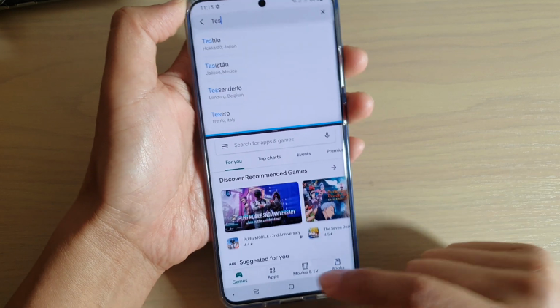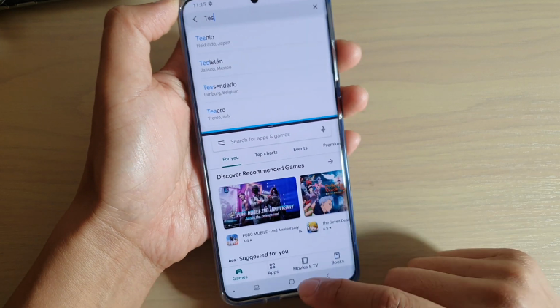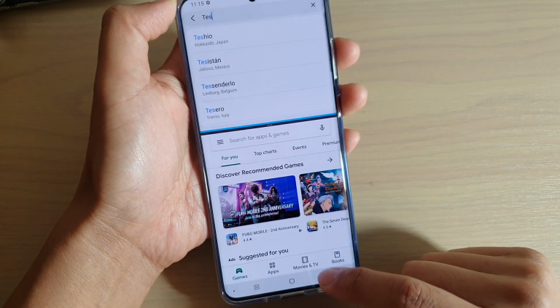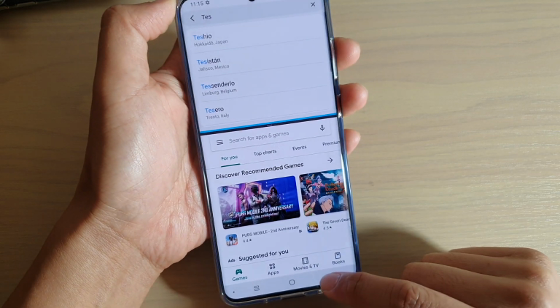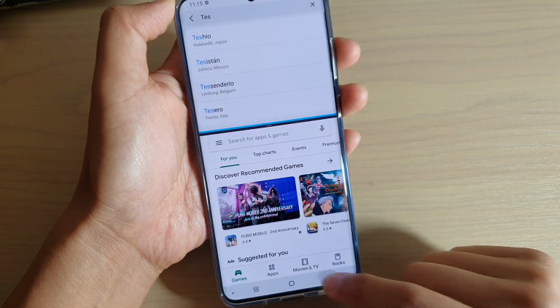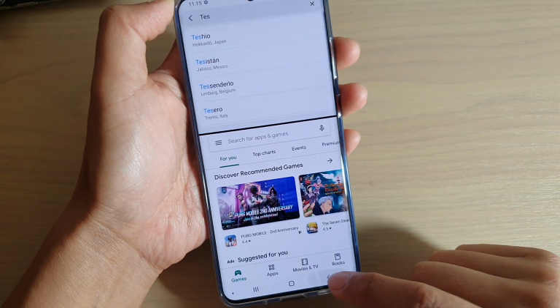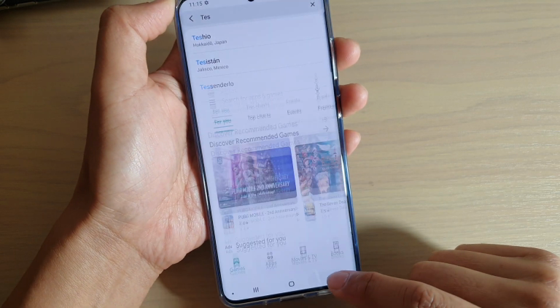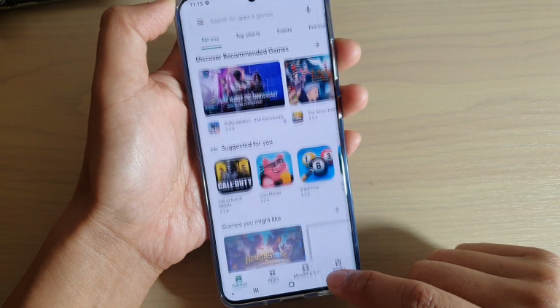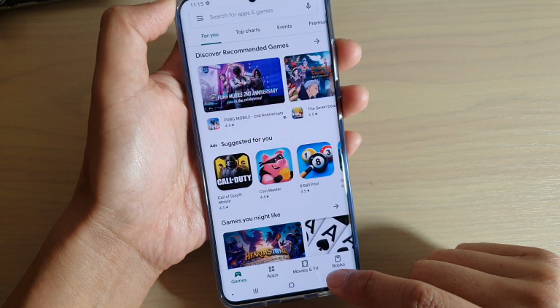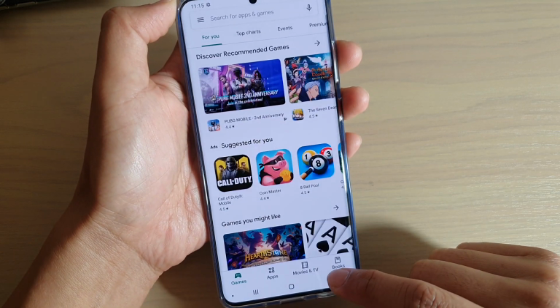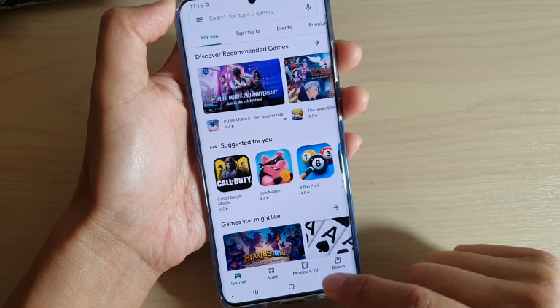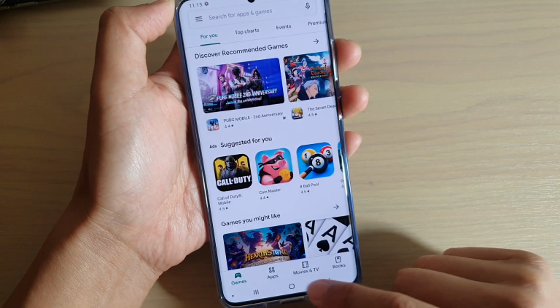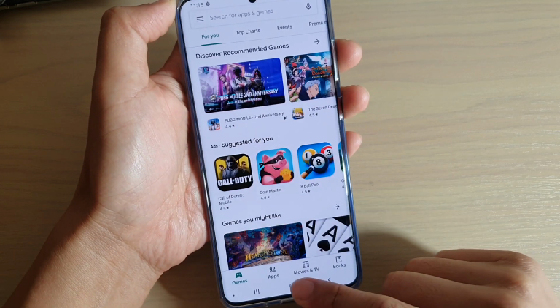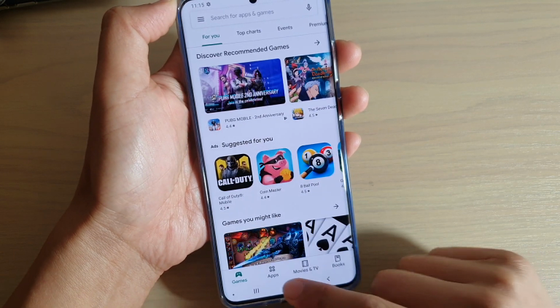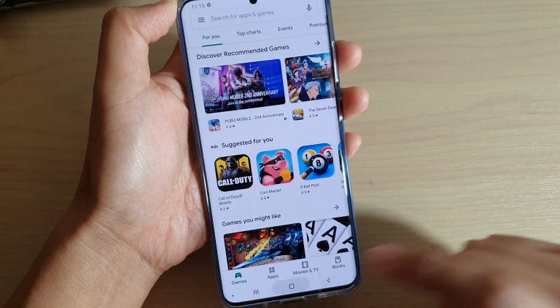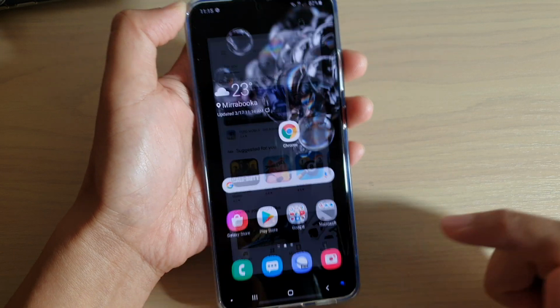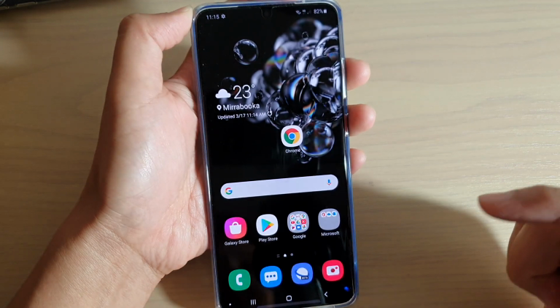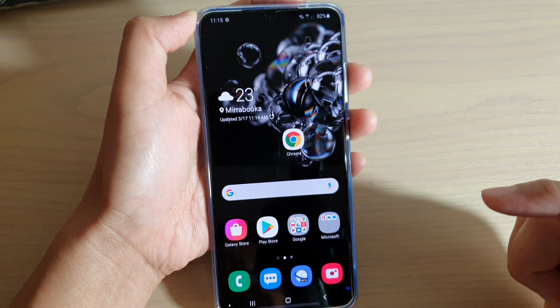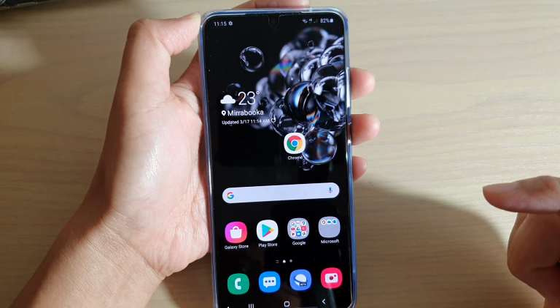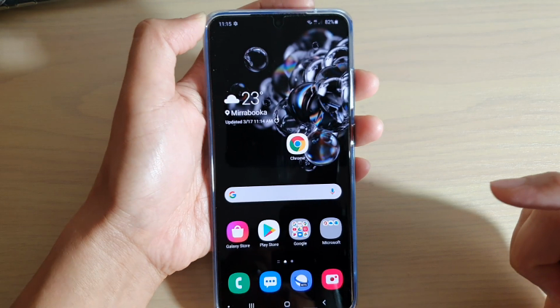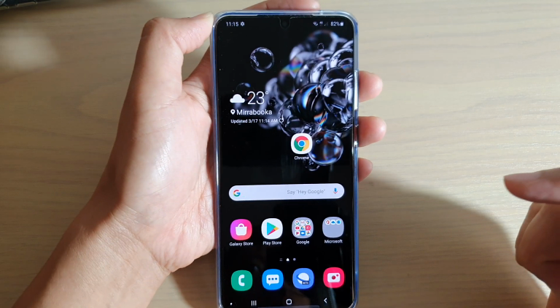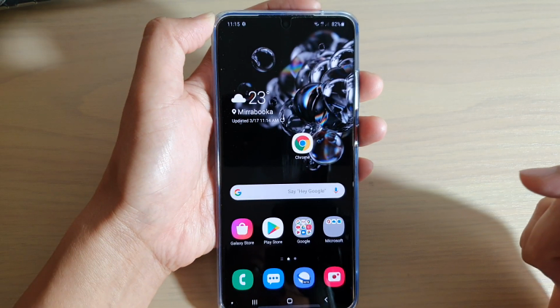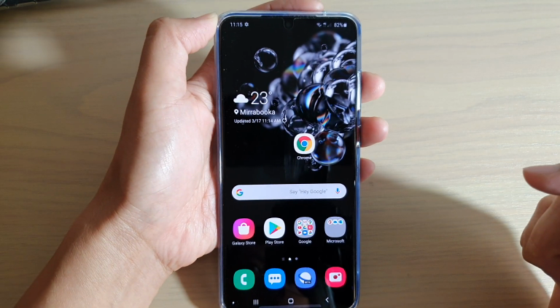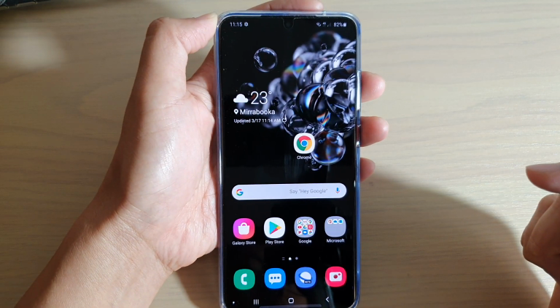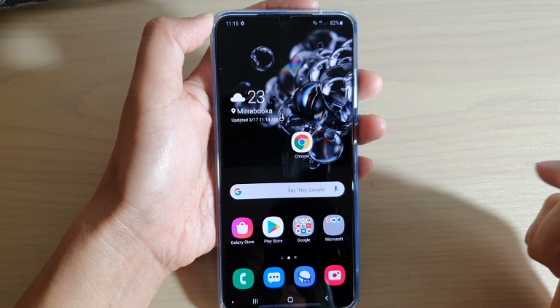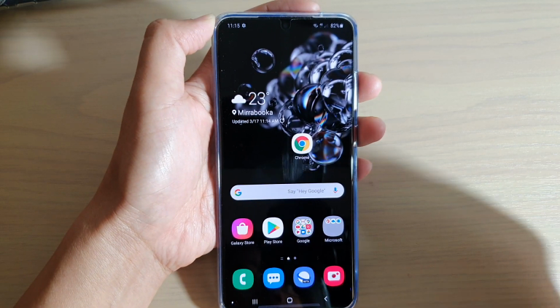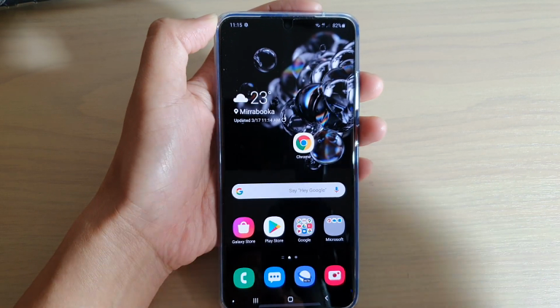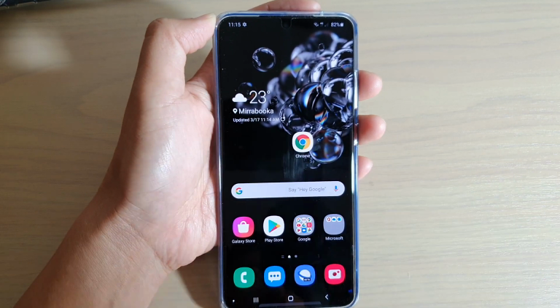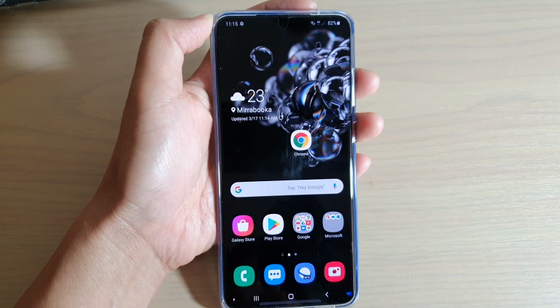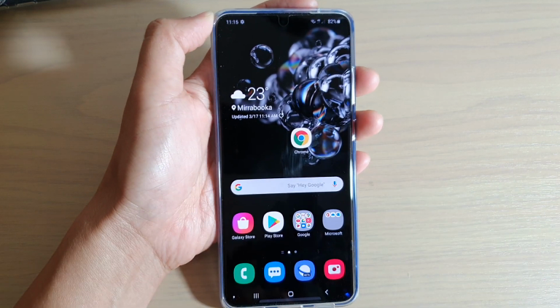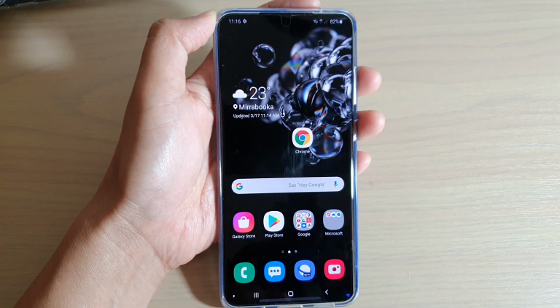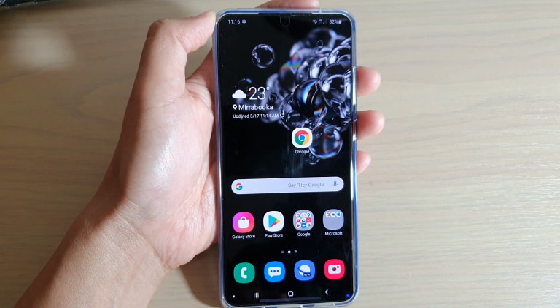To finish, you can tap on the back key to go back, or tap on the home key to go back to your home screen. Thank you for watching this video.